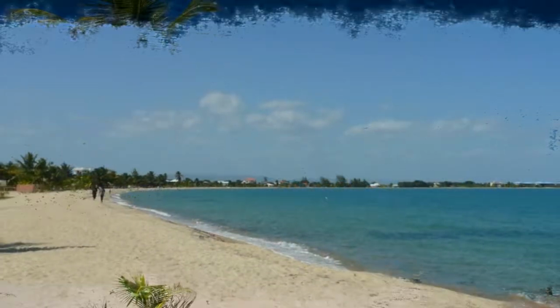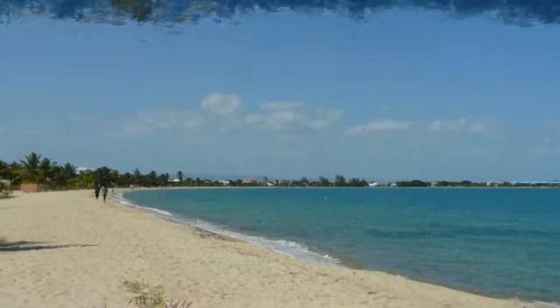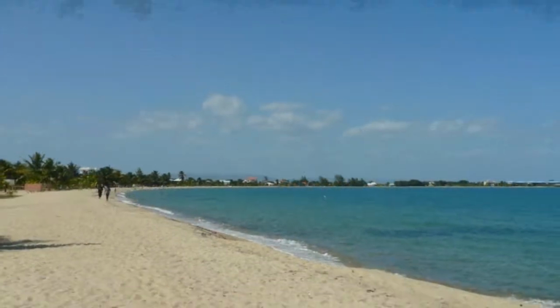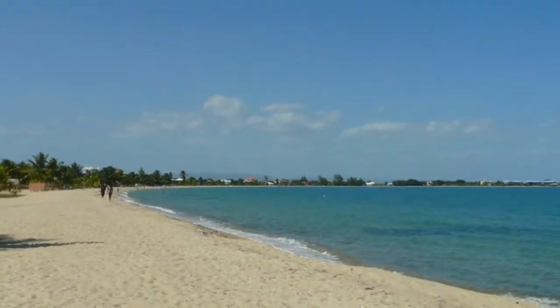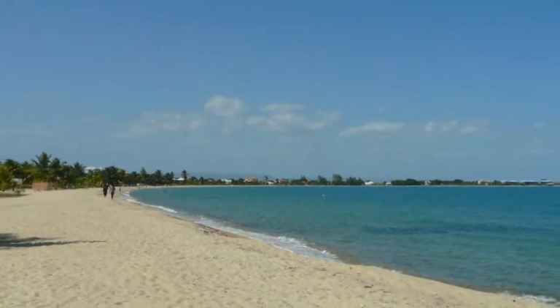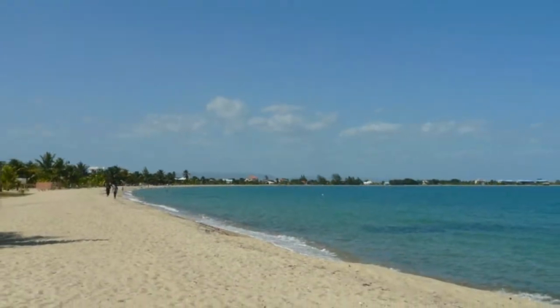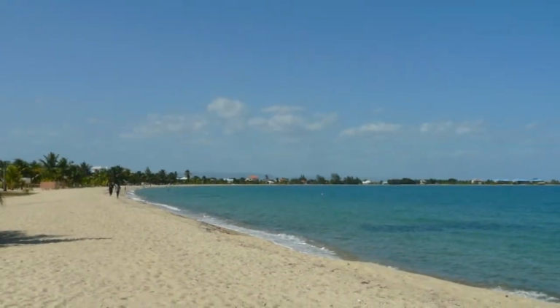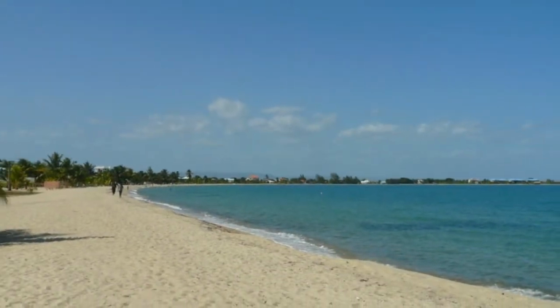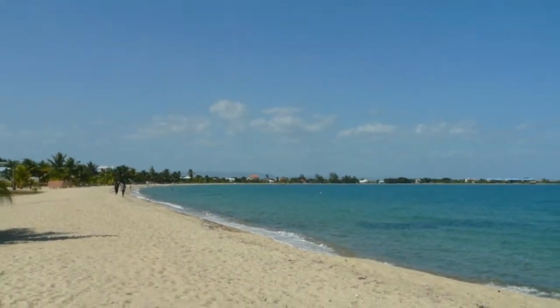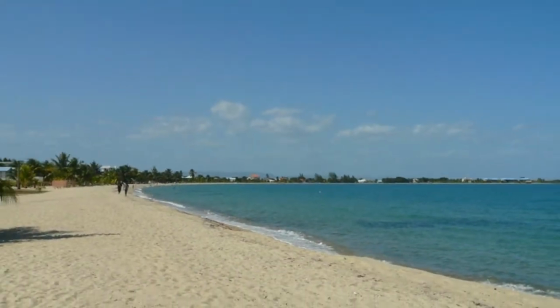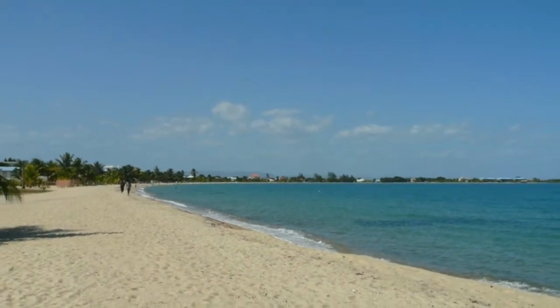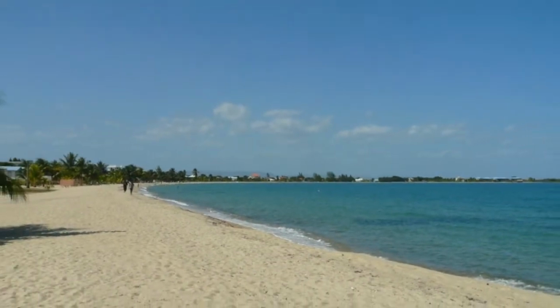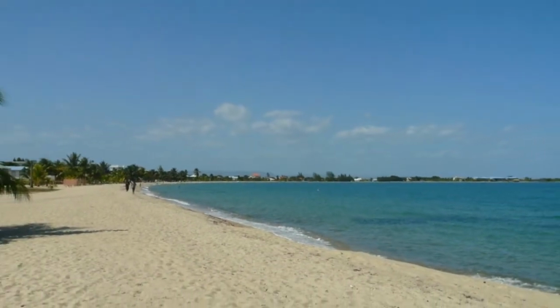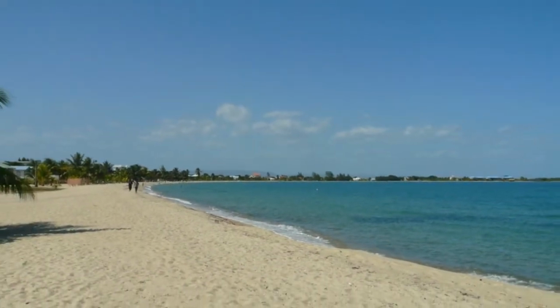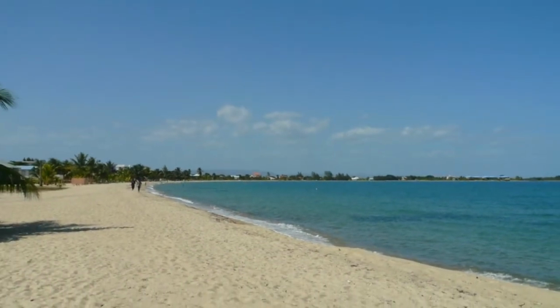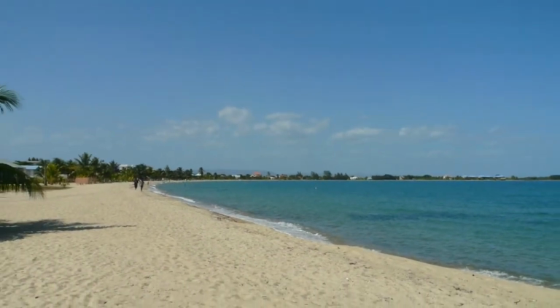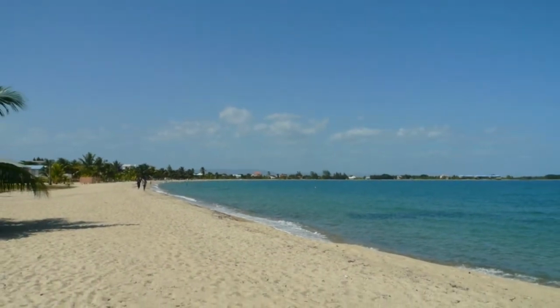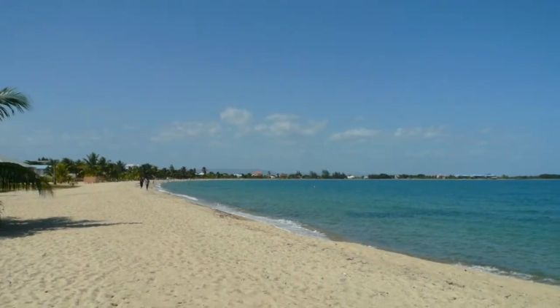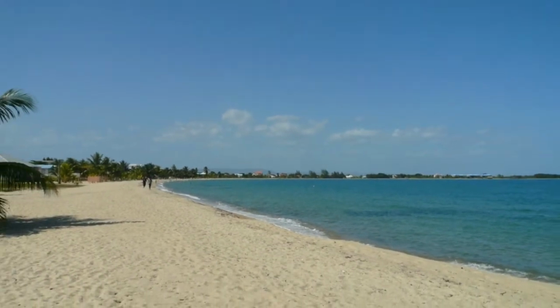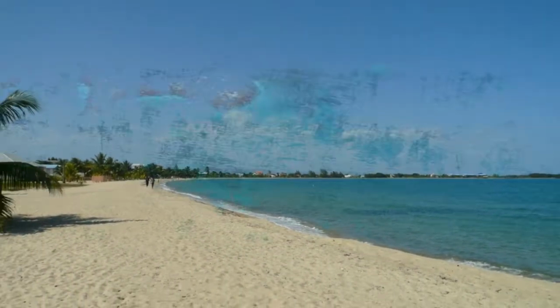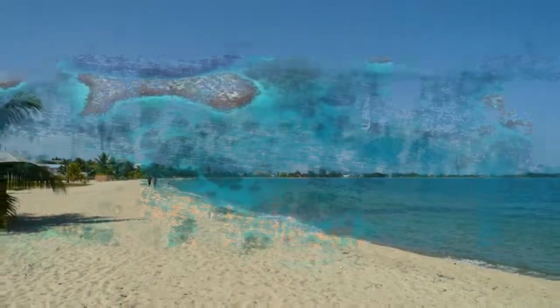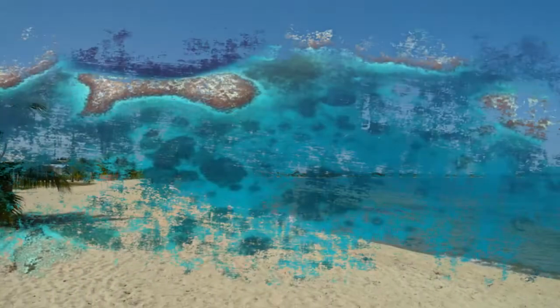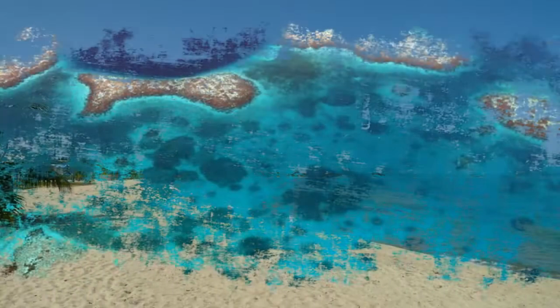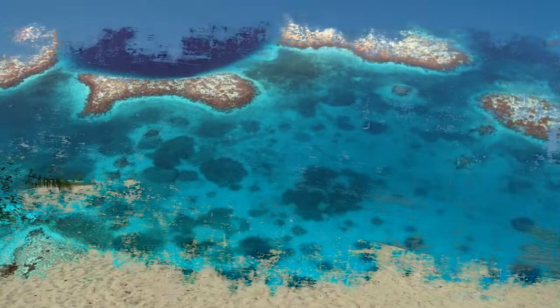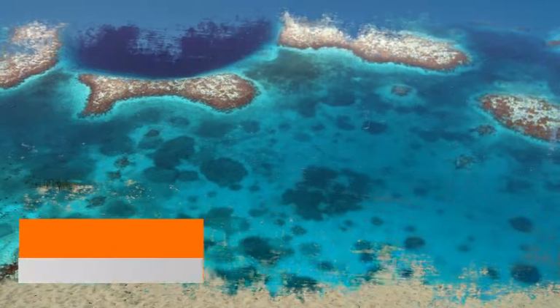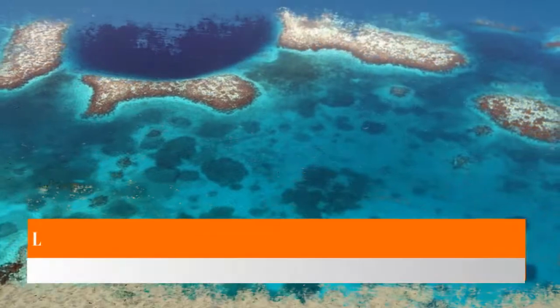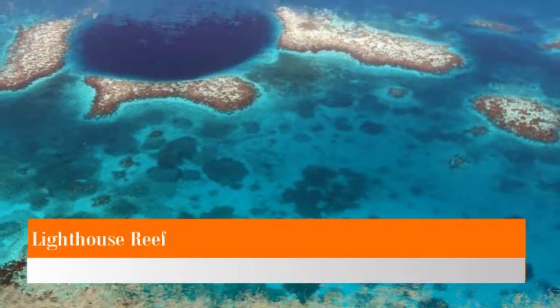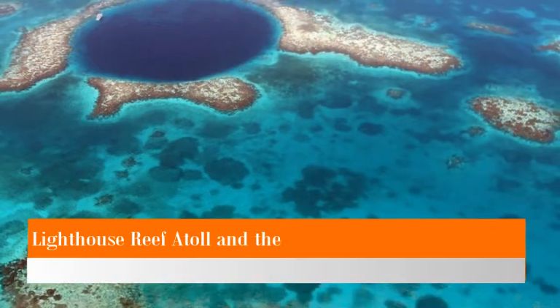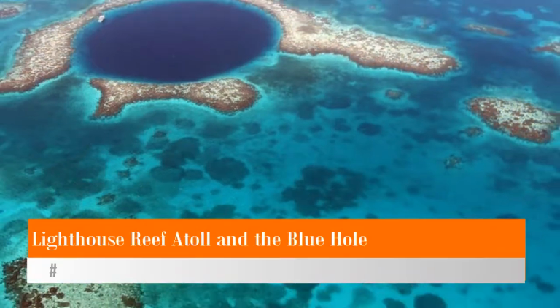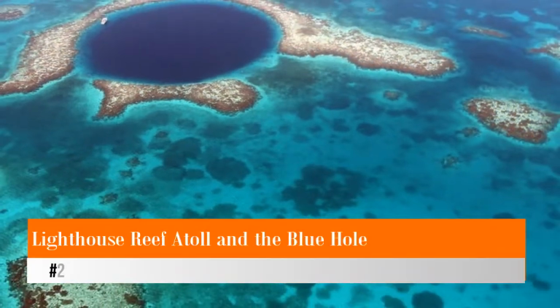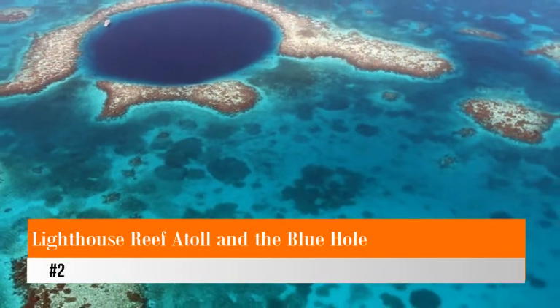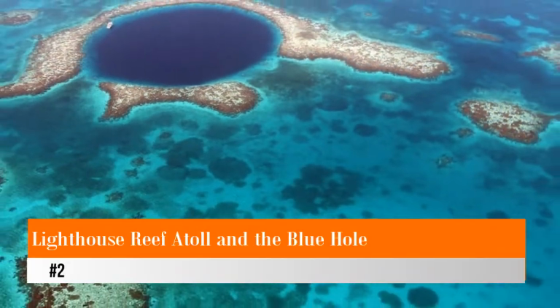In particular, the vast flats on the eastern side of the atoll are ideal for casting a fly line or snorkeling in the shallows.